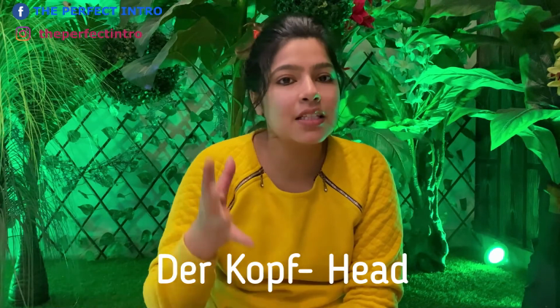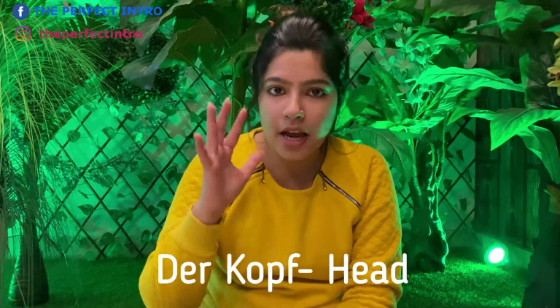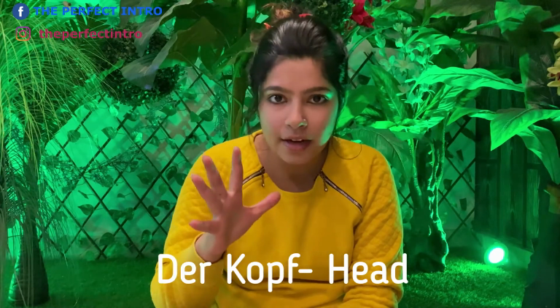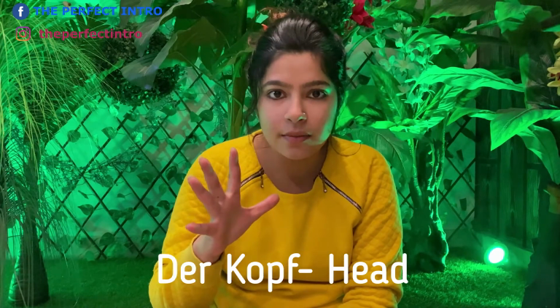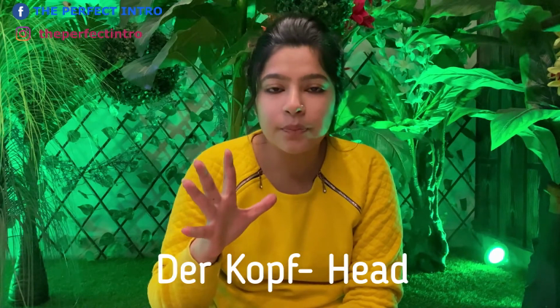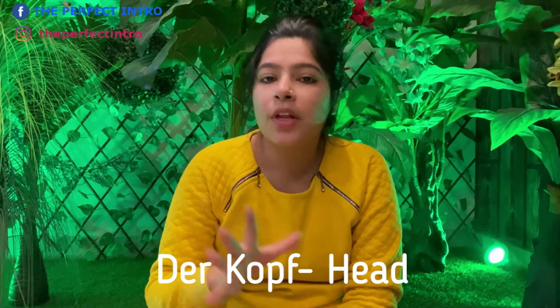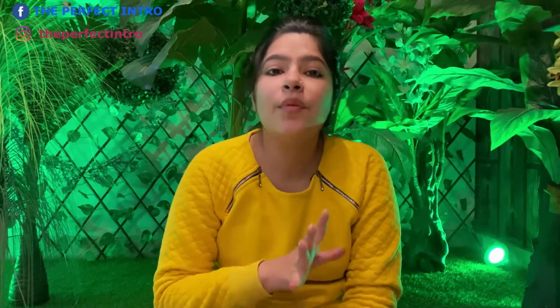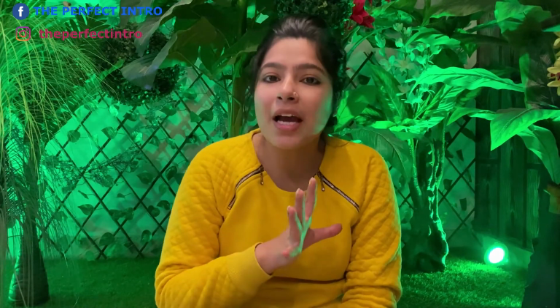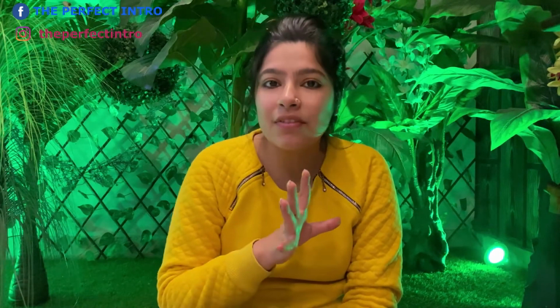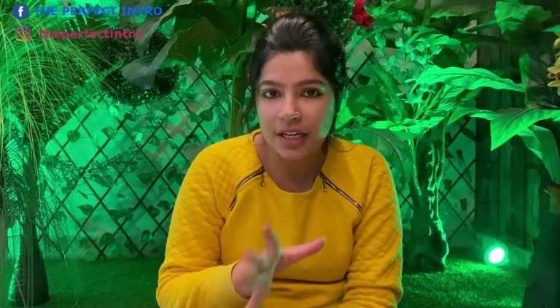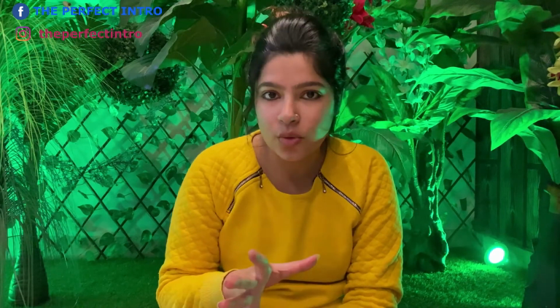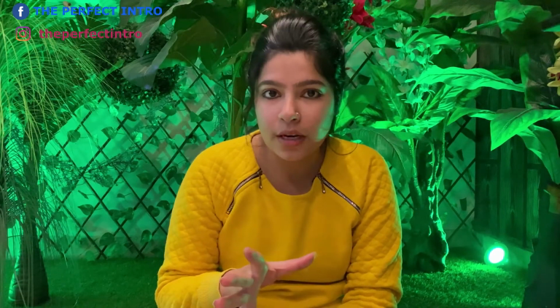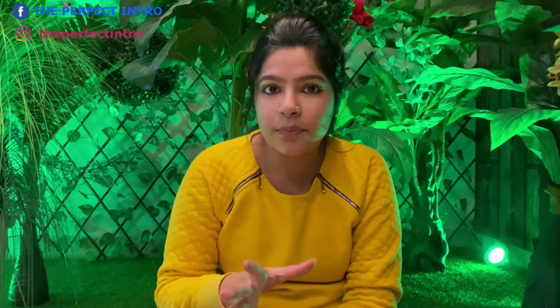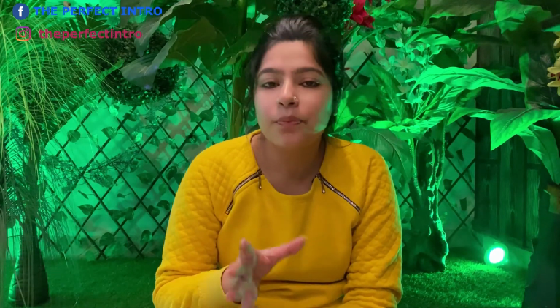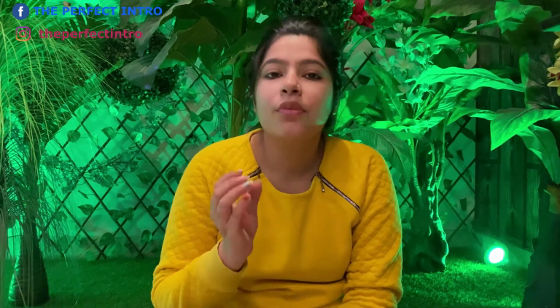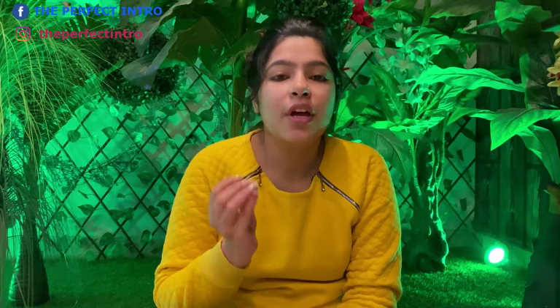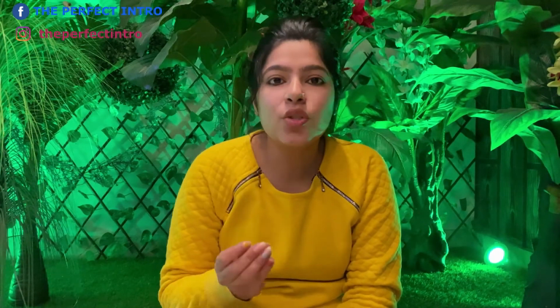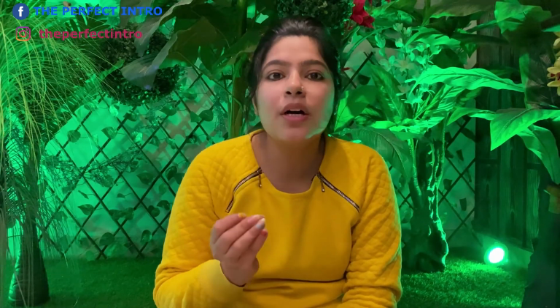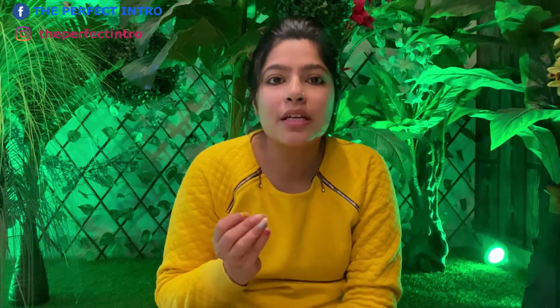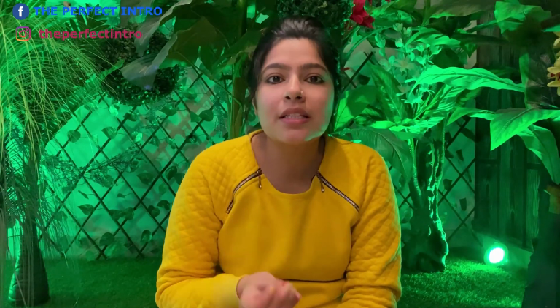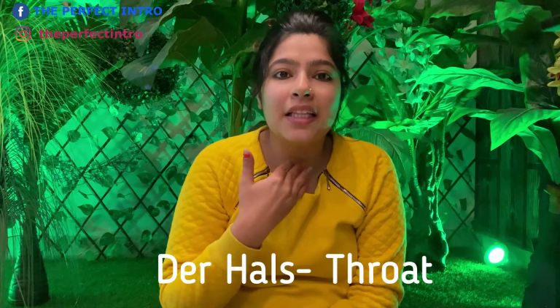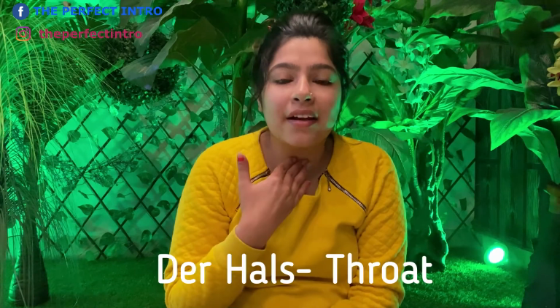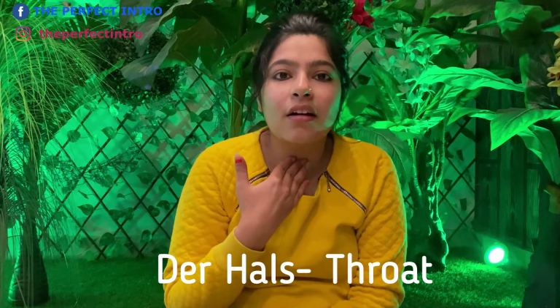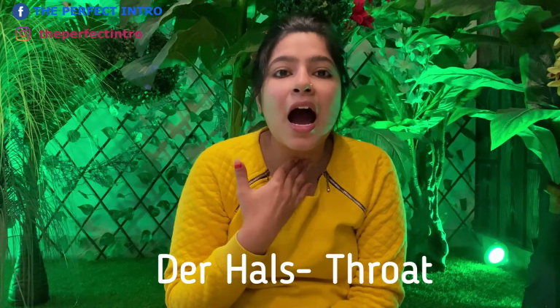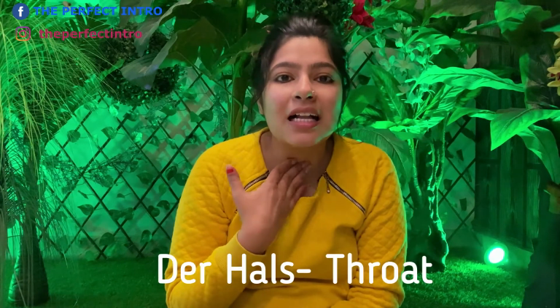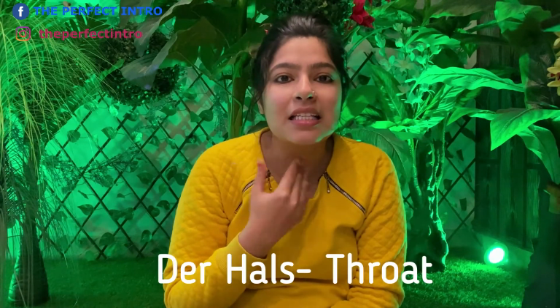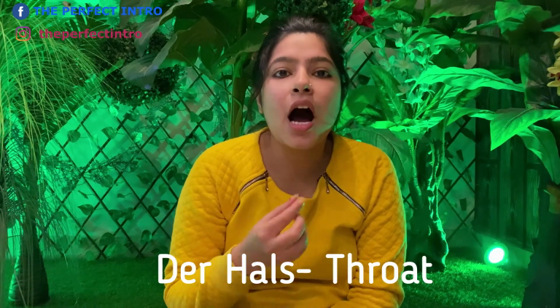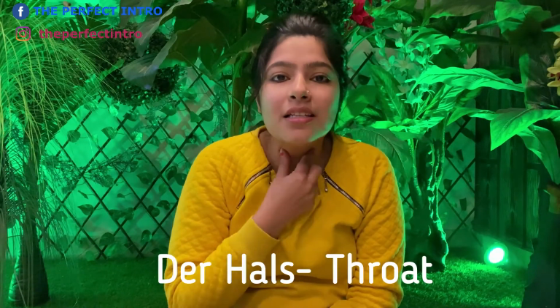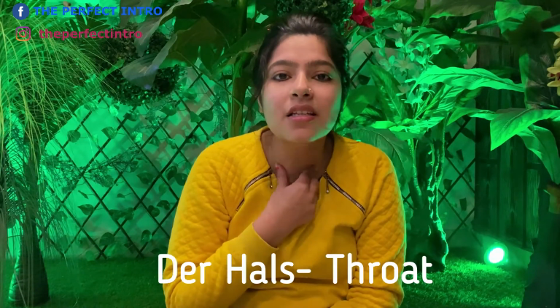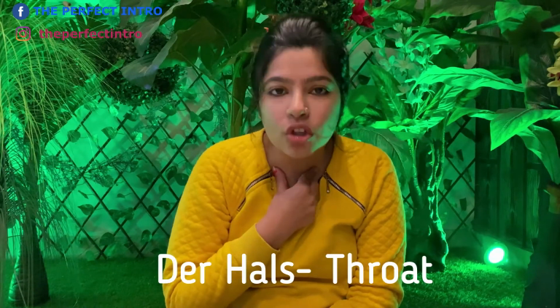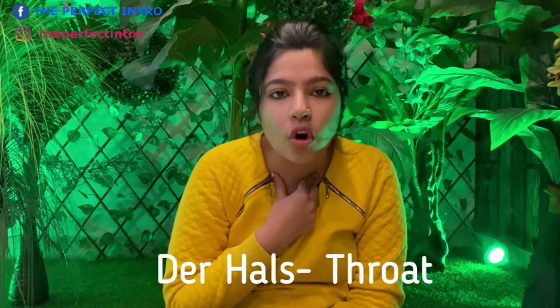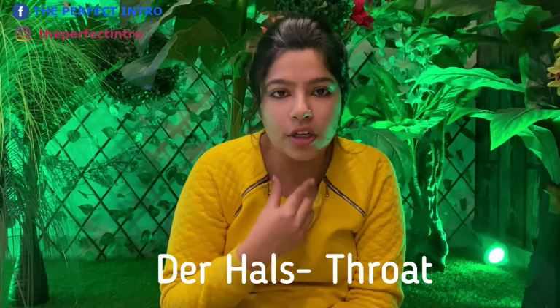Then we have the next one — der Hals. Hals refers to the throat. Der Hals means throat.